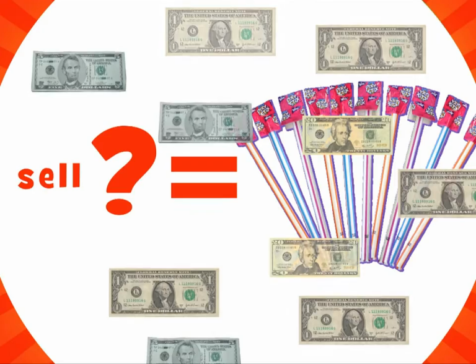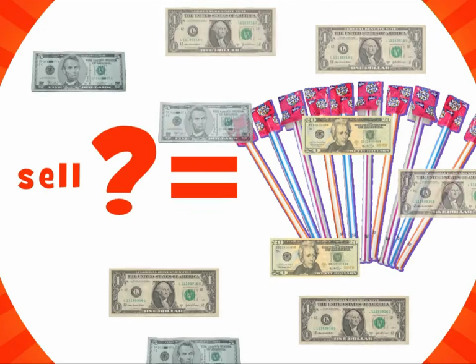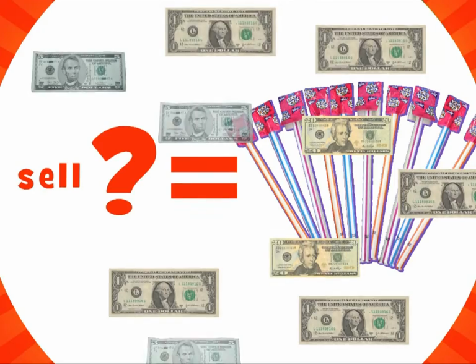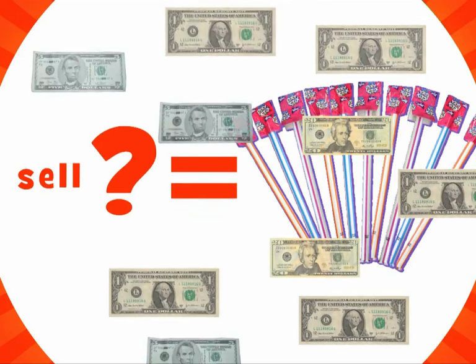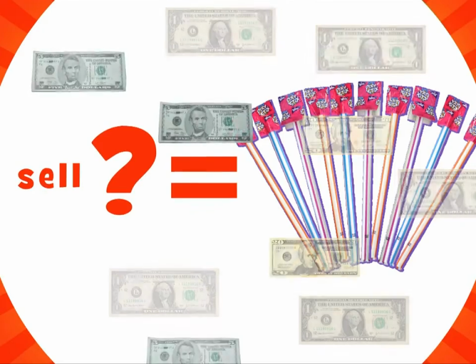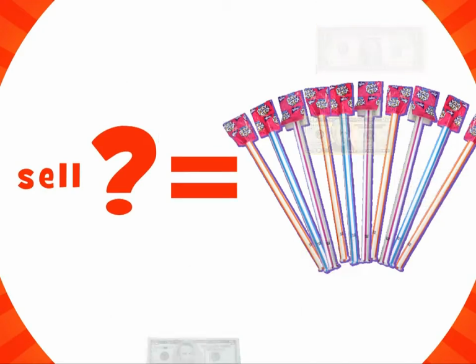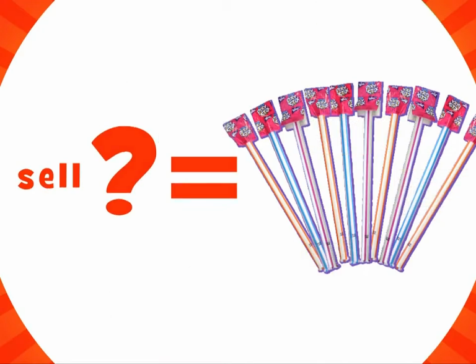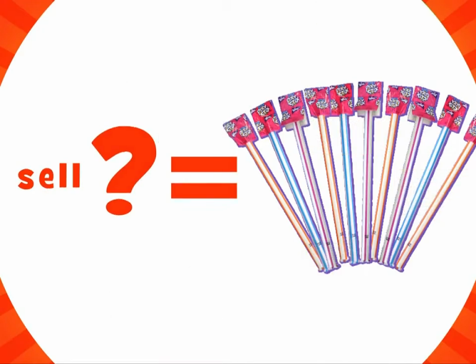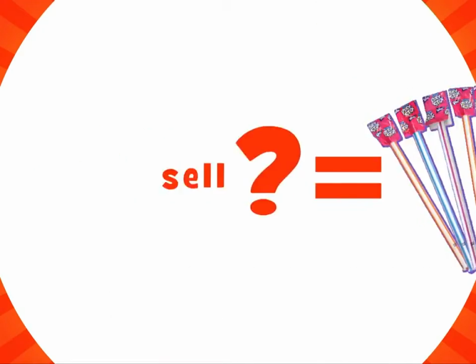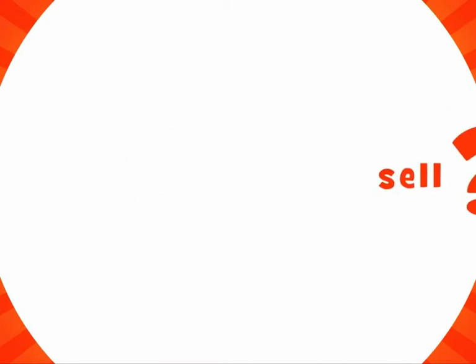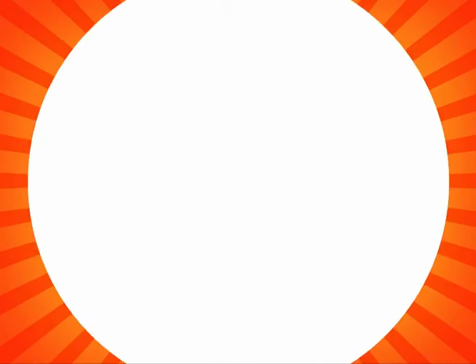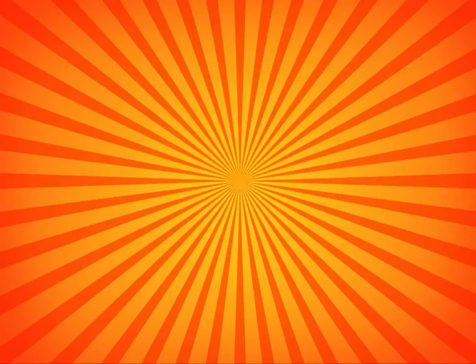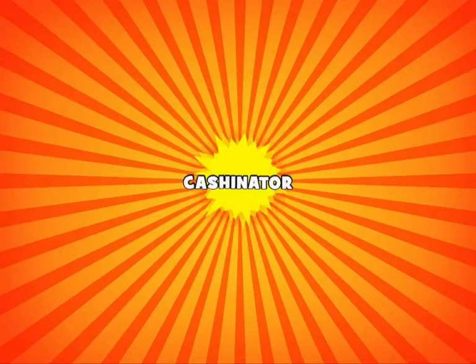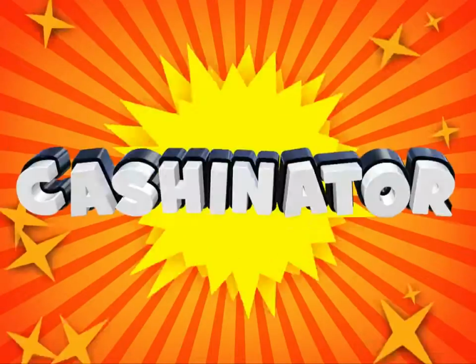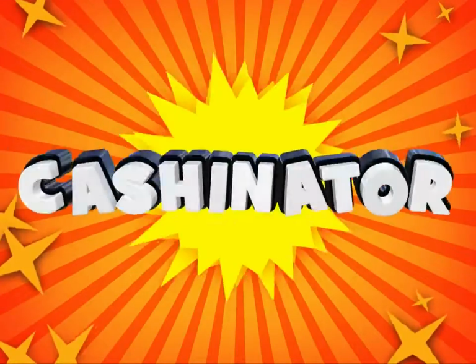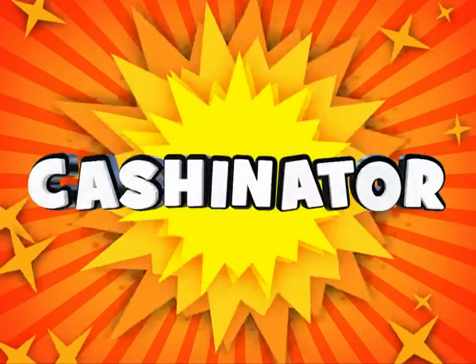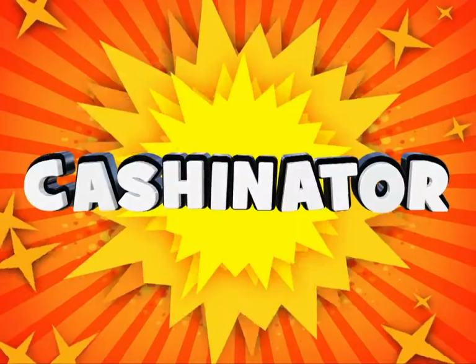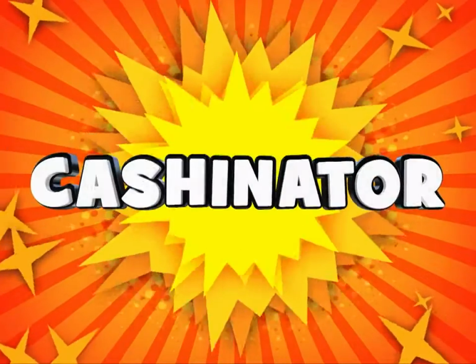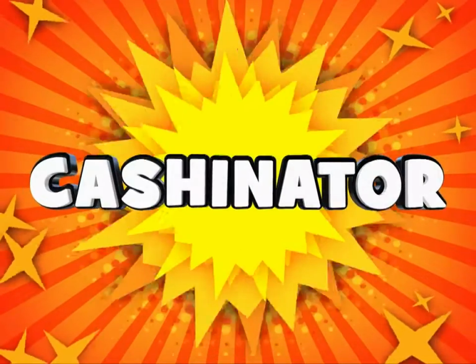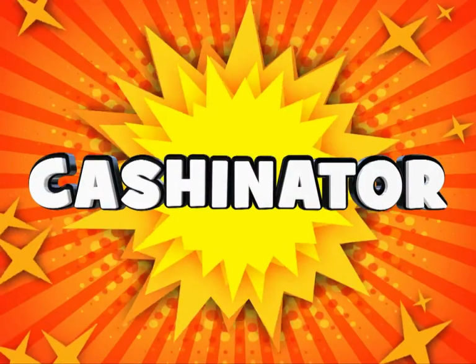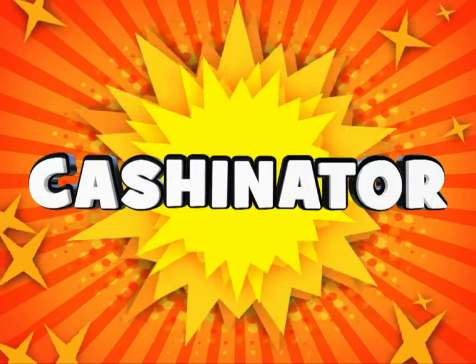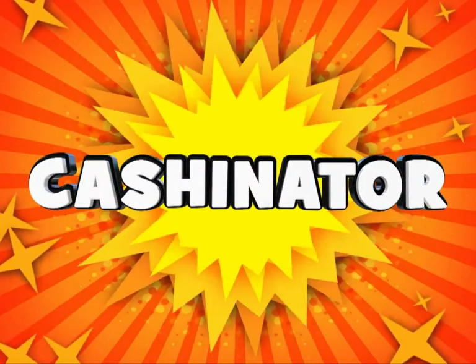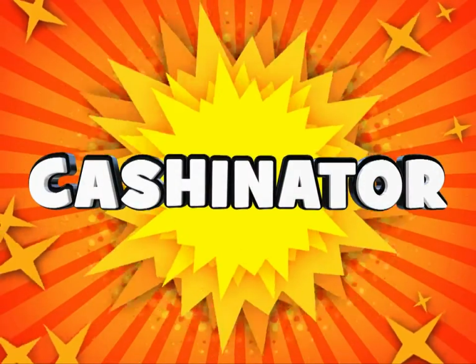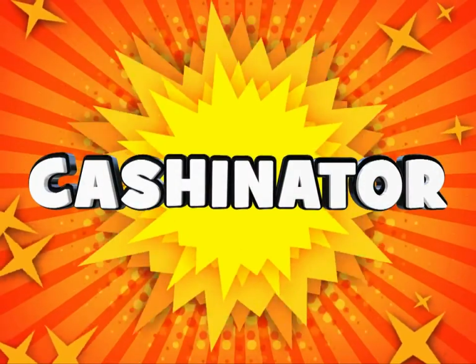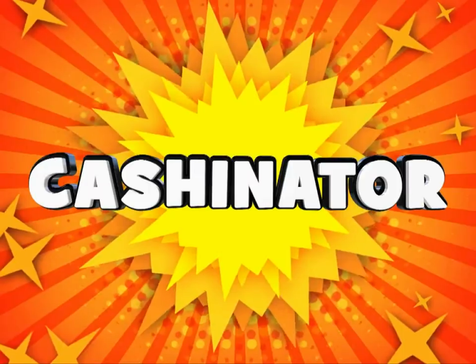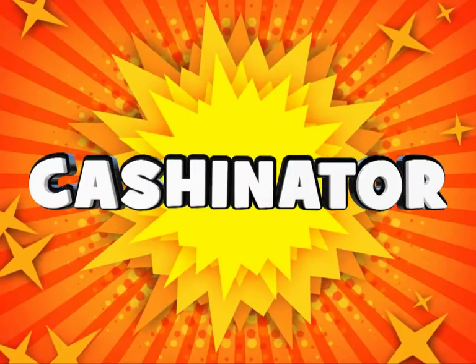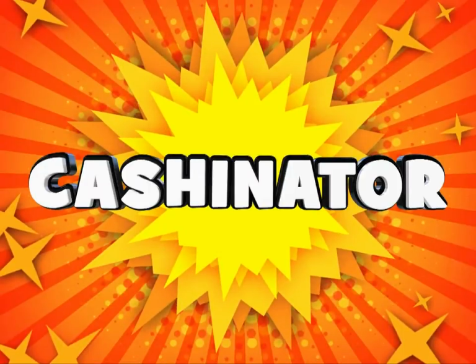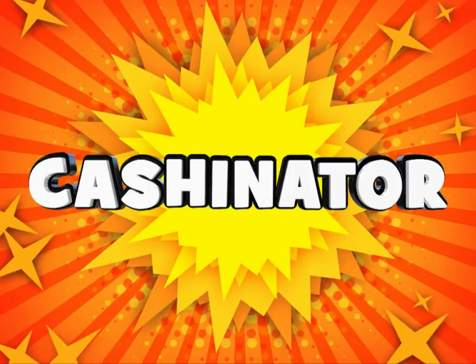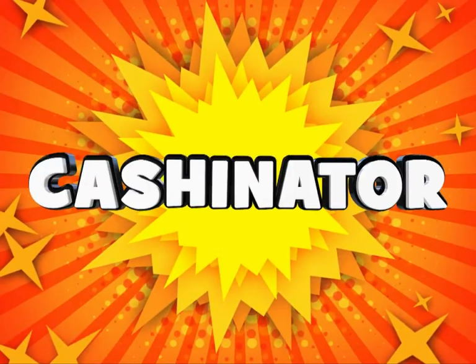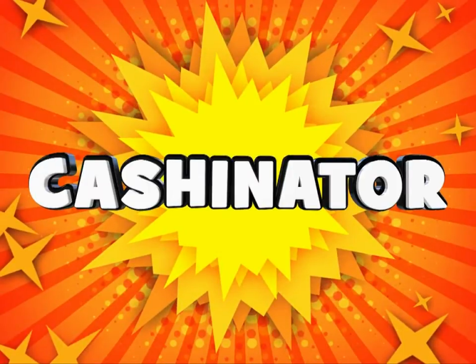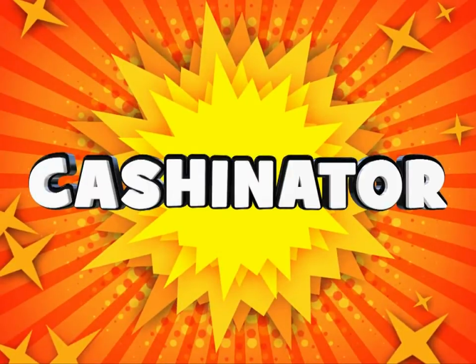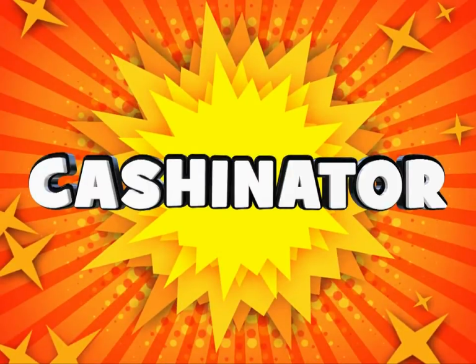Now for the cashinator. If you sell 30 items or more, you get to go into the cashinator. This is what that looks like.